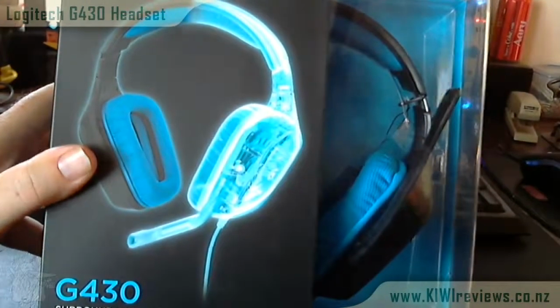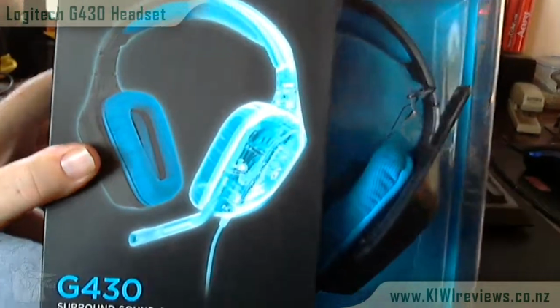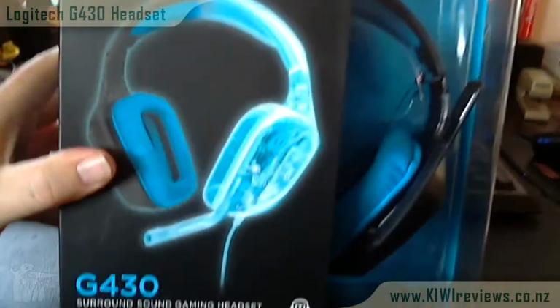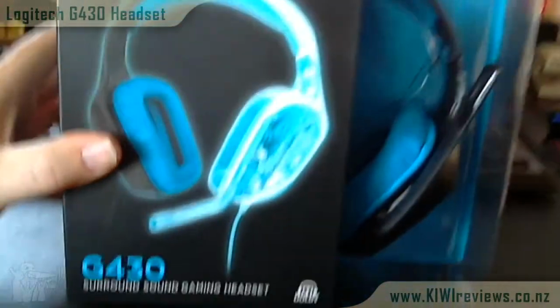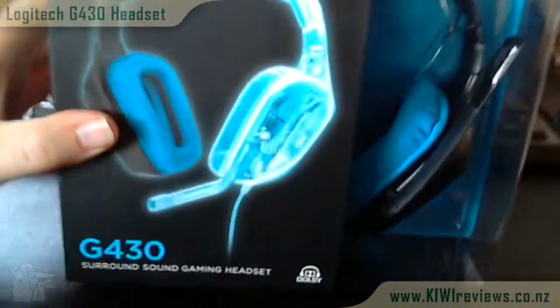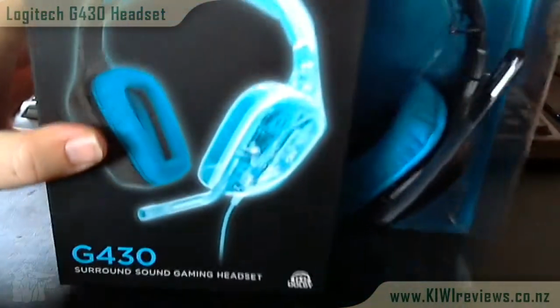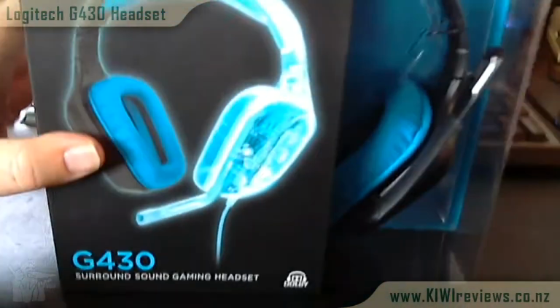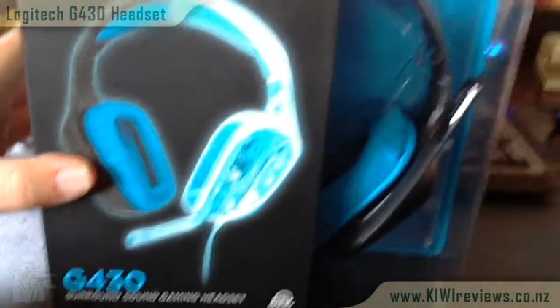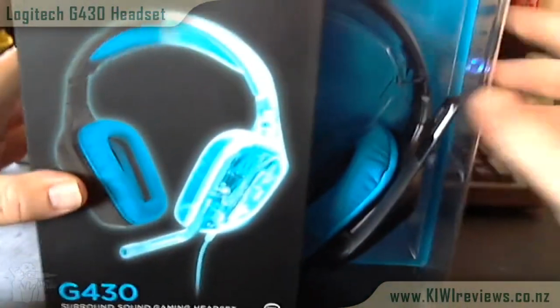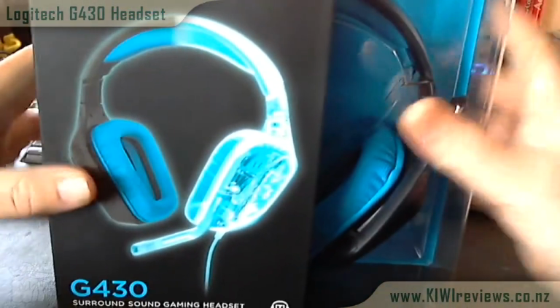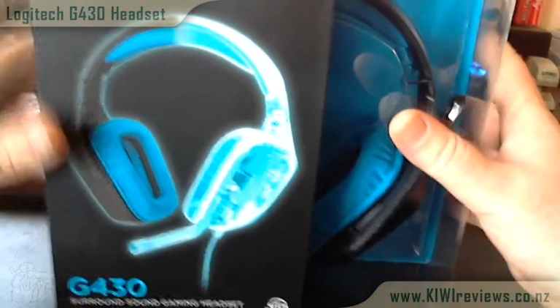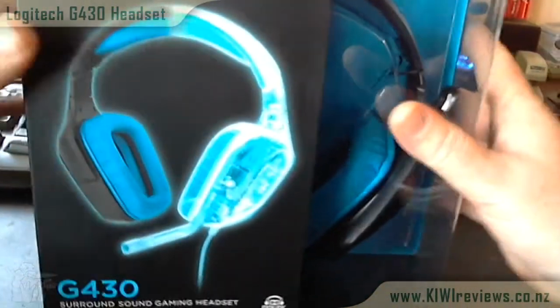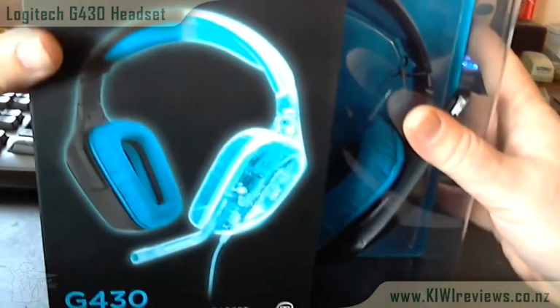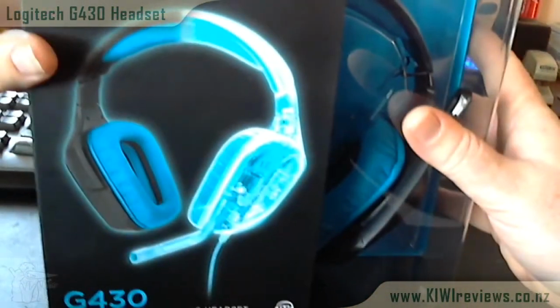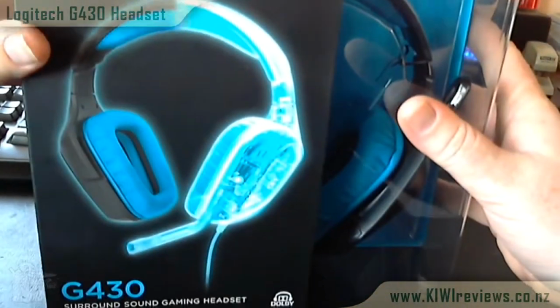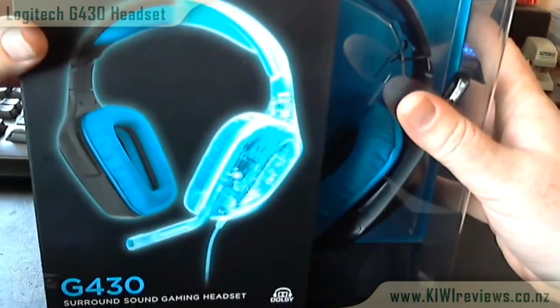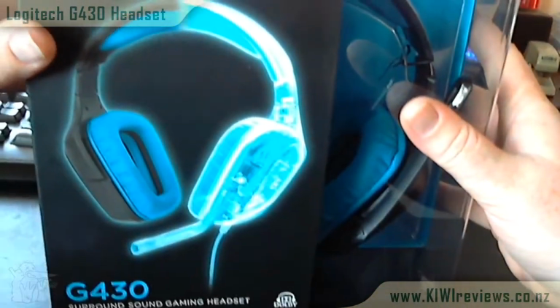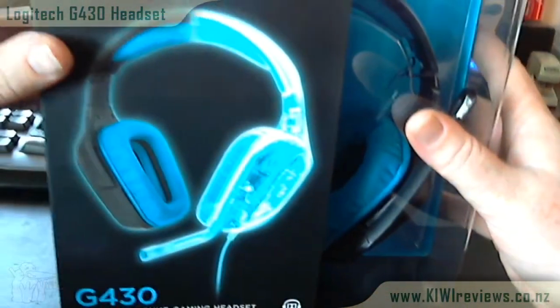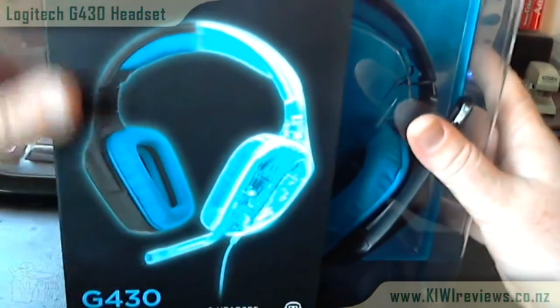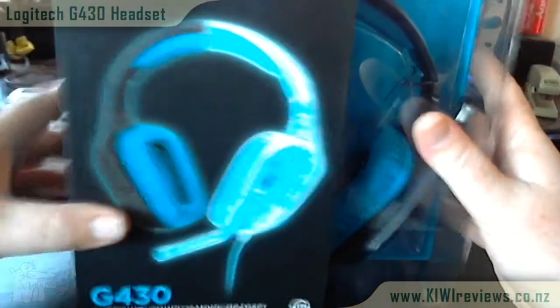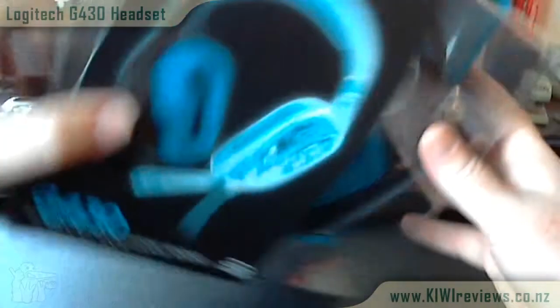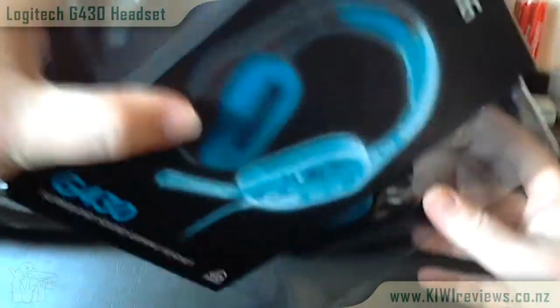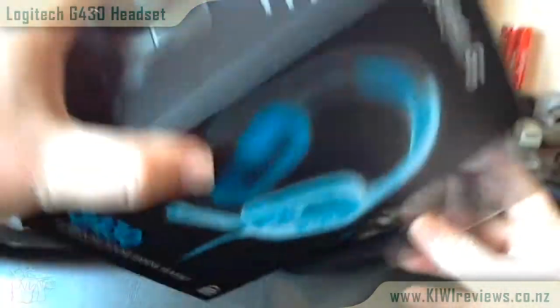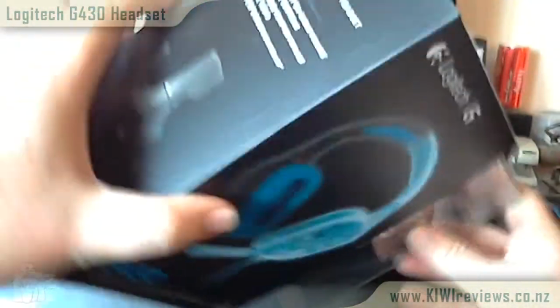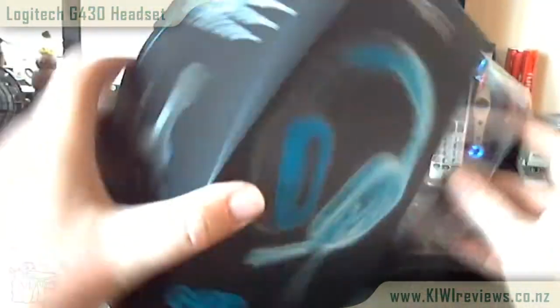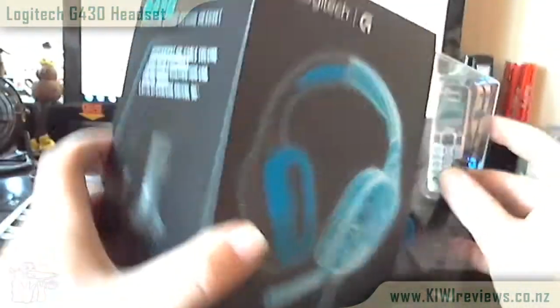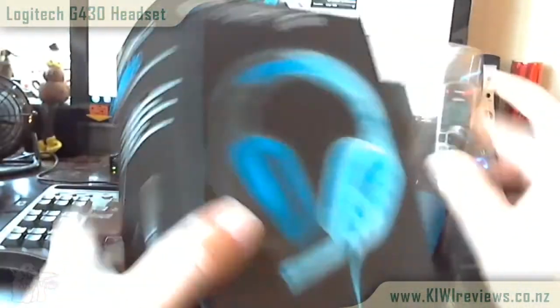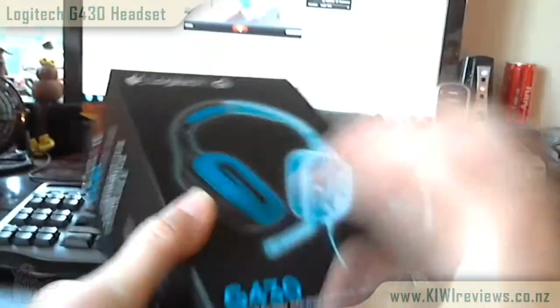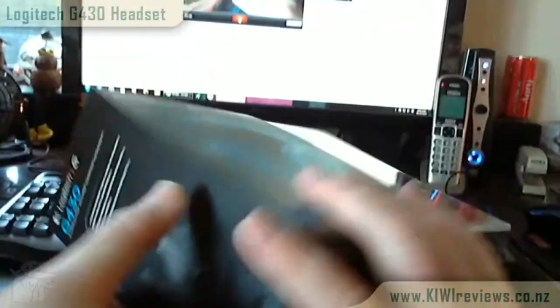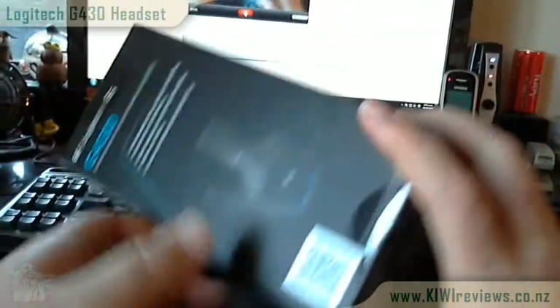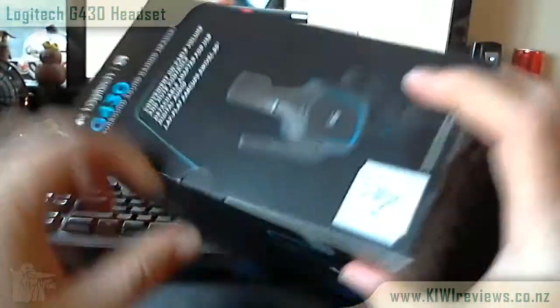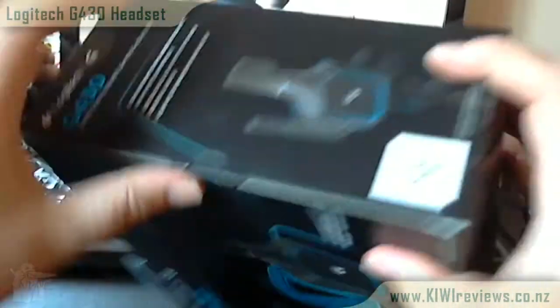KiwiReviews.co.nz is proud to bring you this video review for the G430 Surround Sound Gaming Headset.